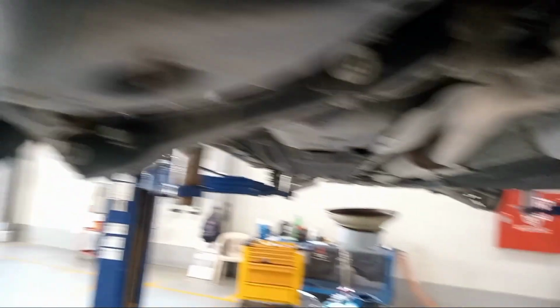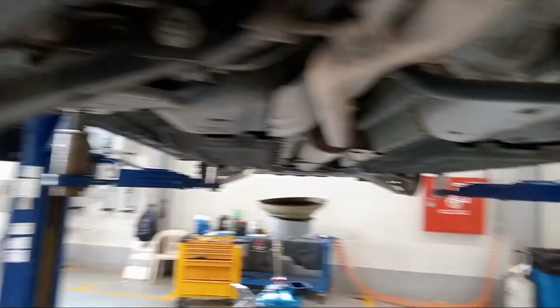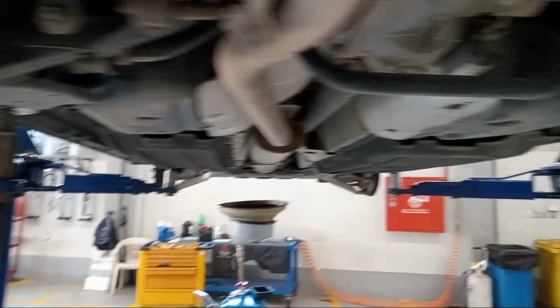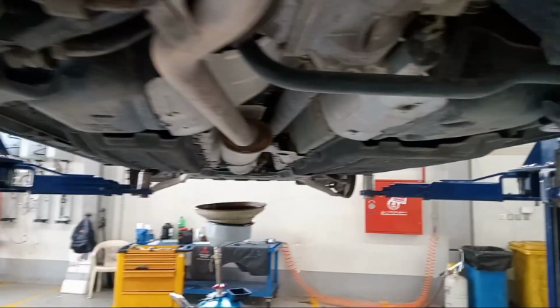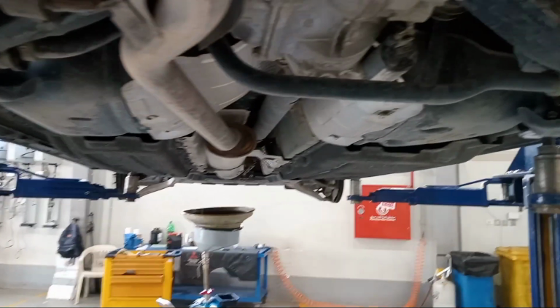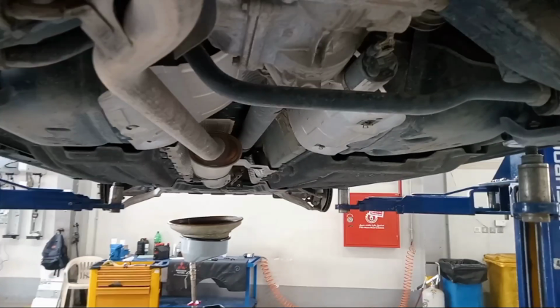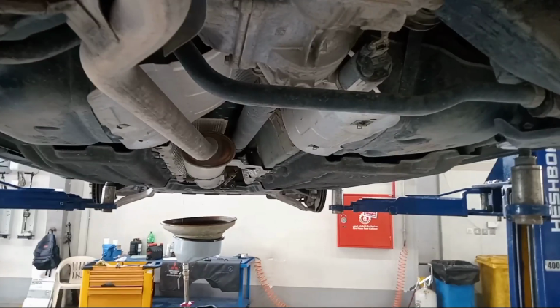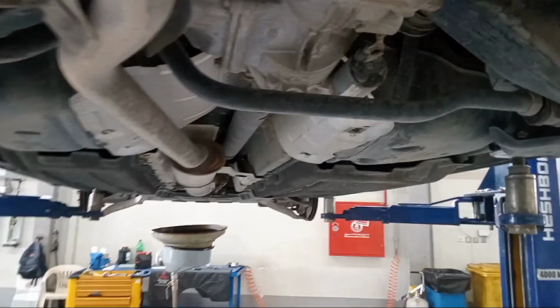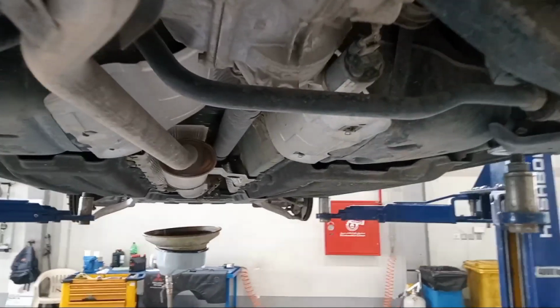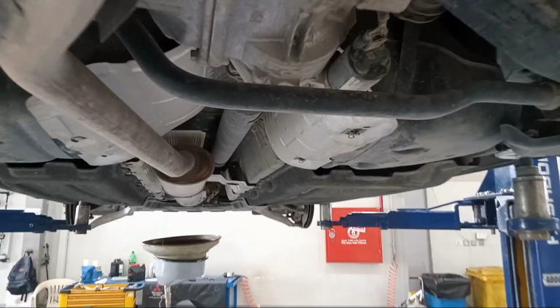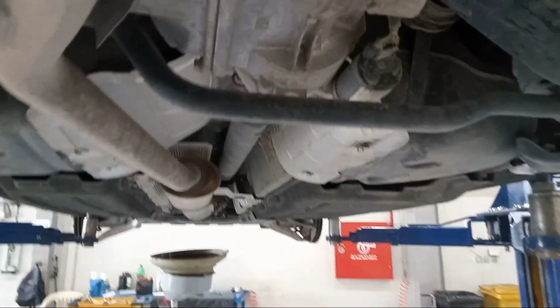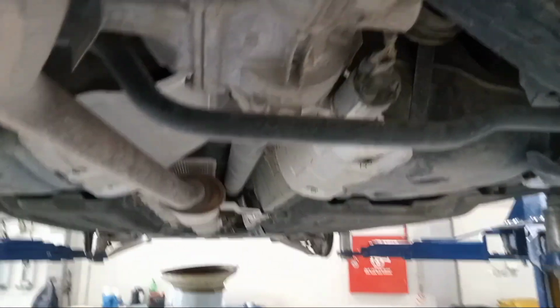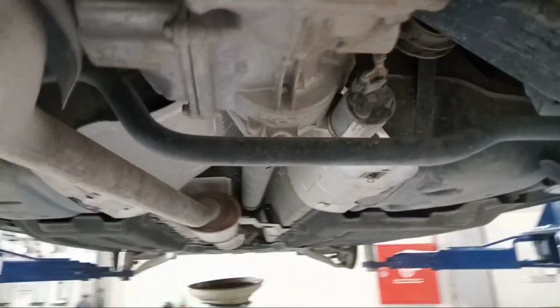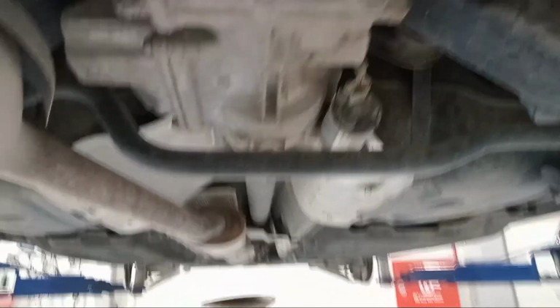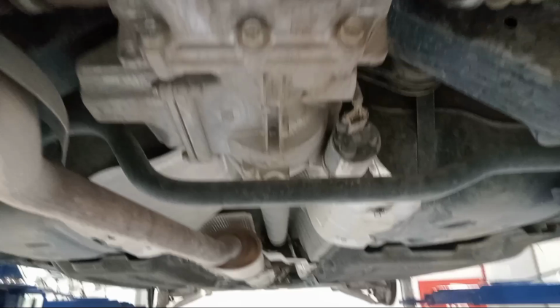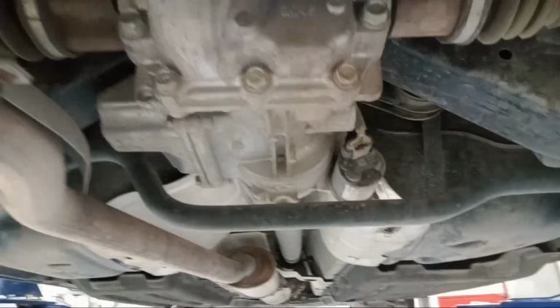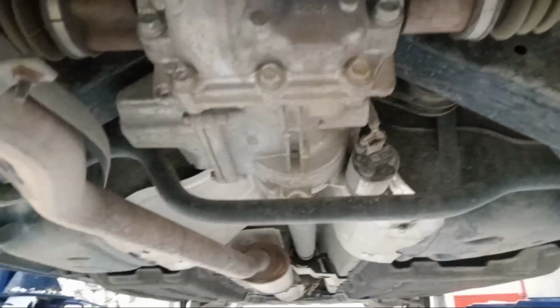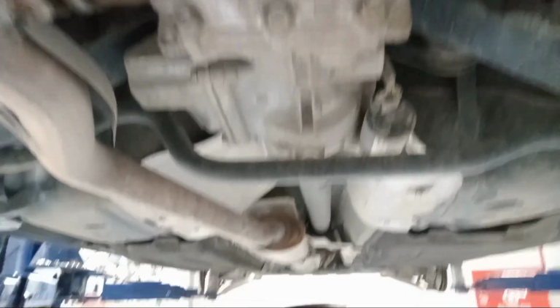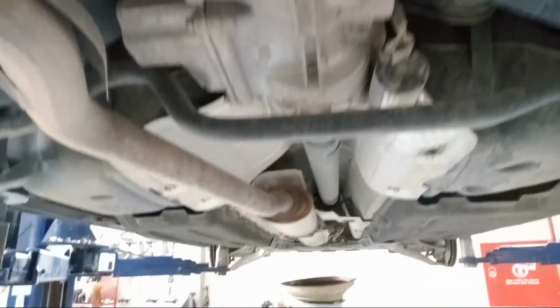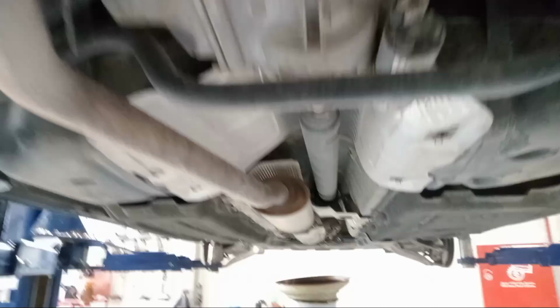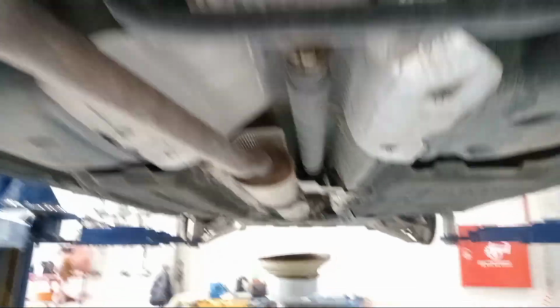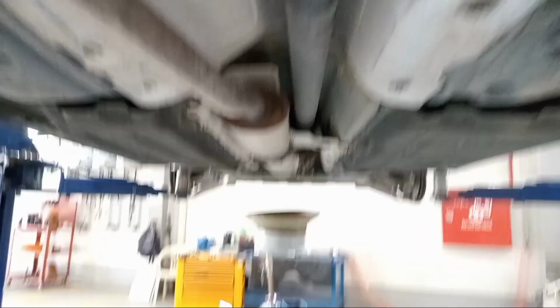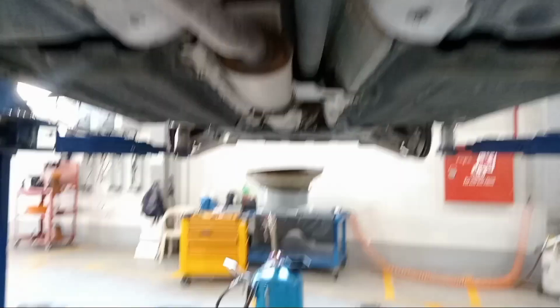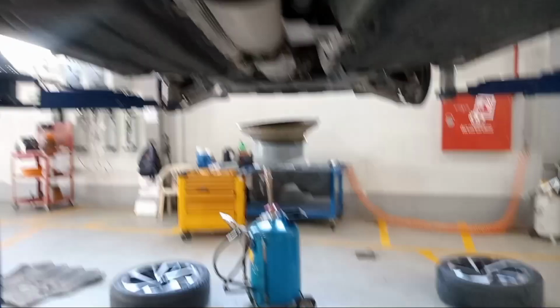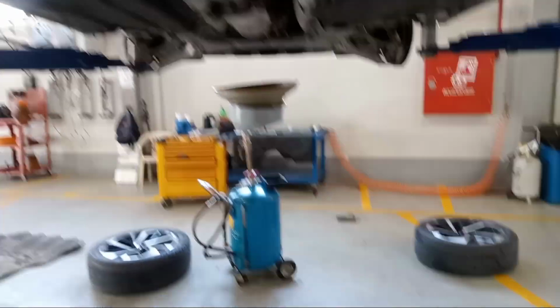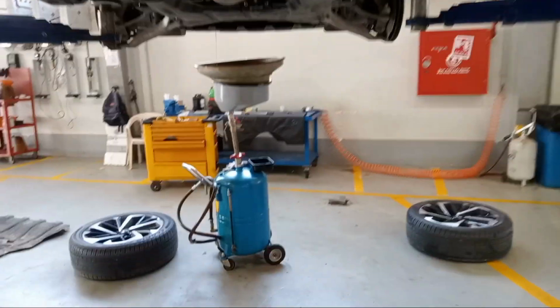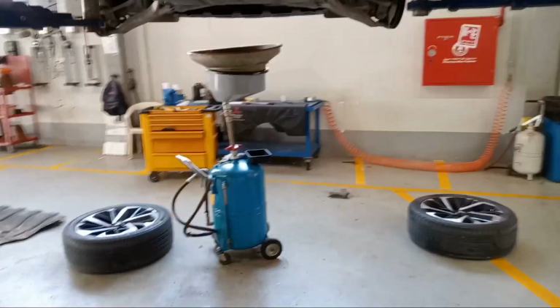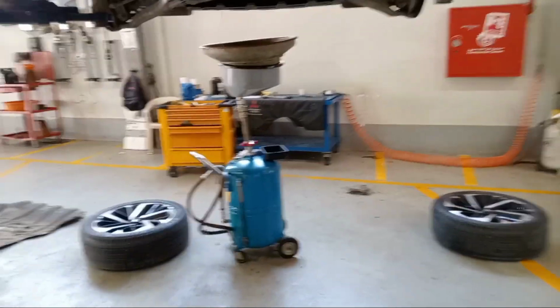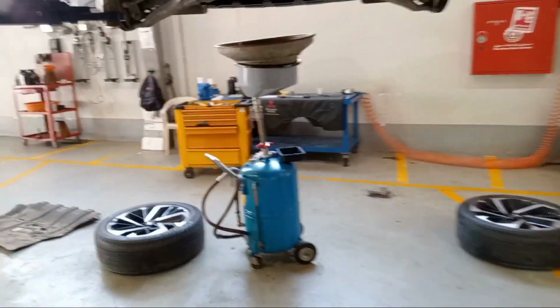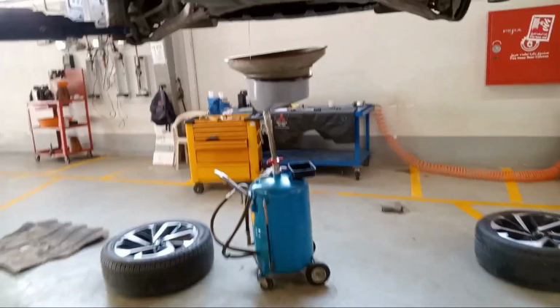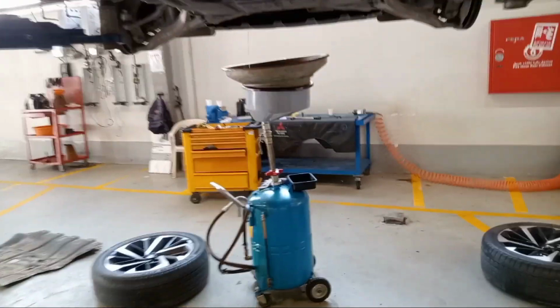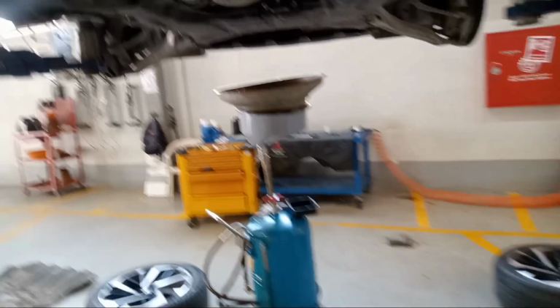So this is the under chassis. Make it for tire rotation also.